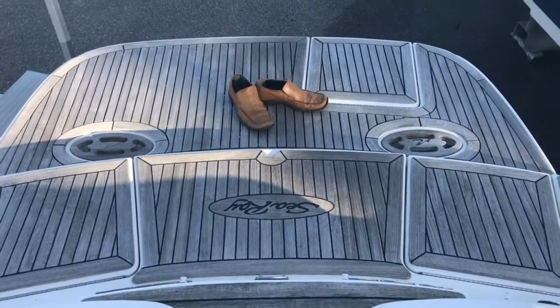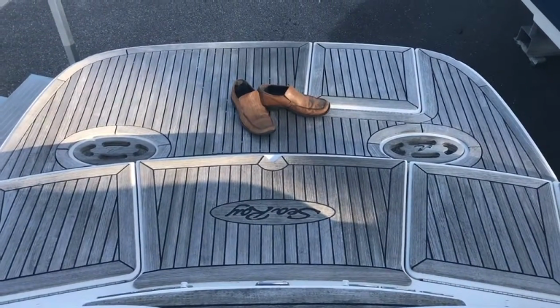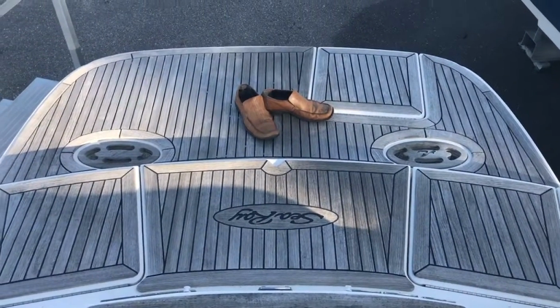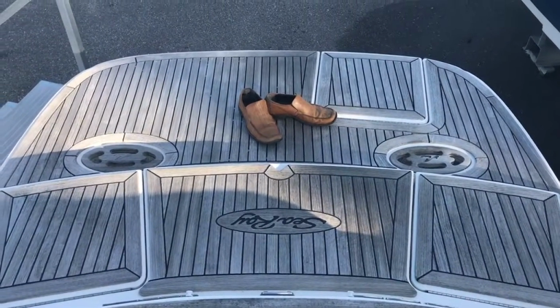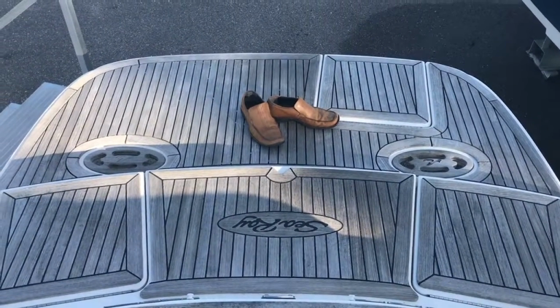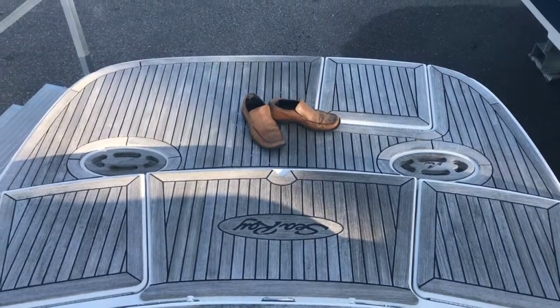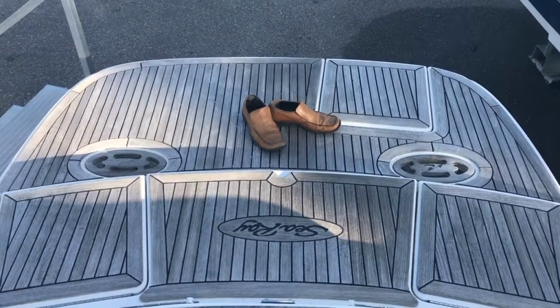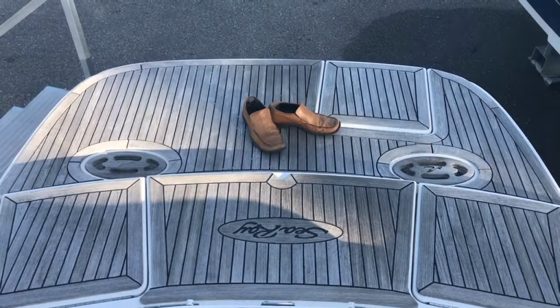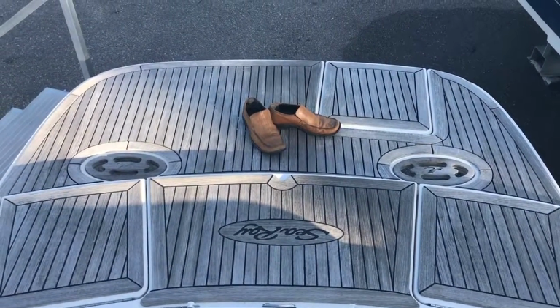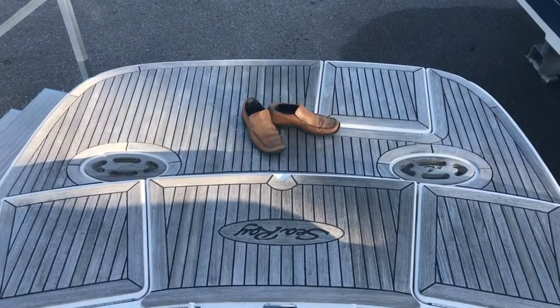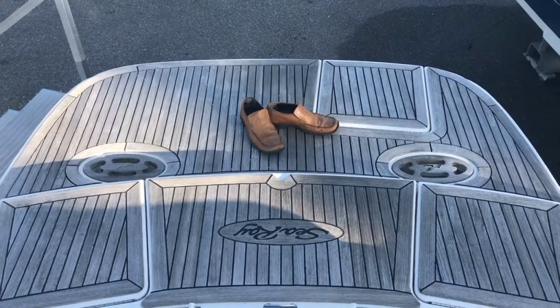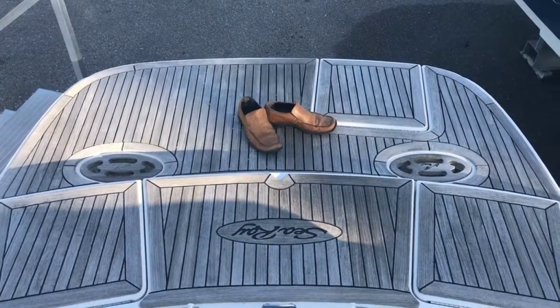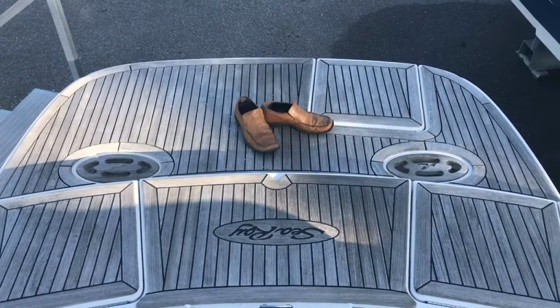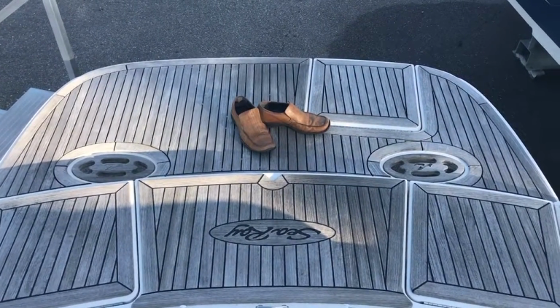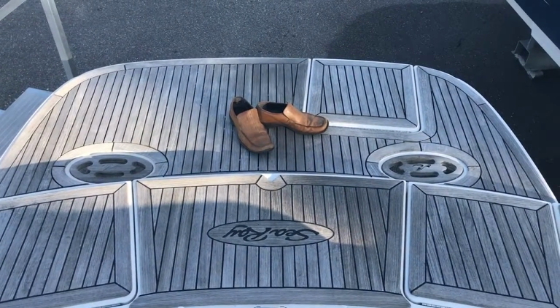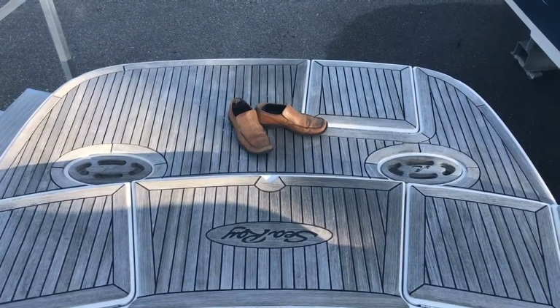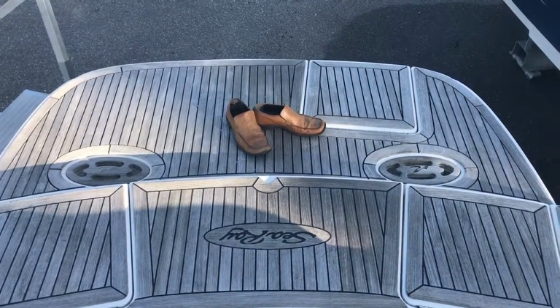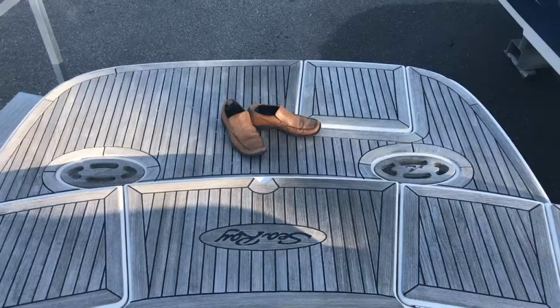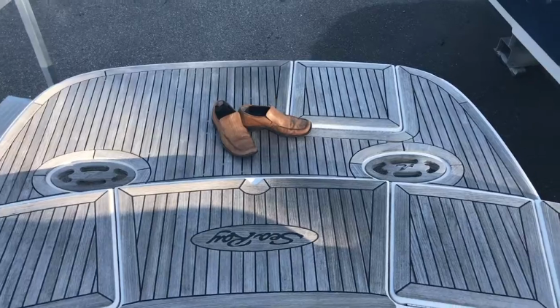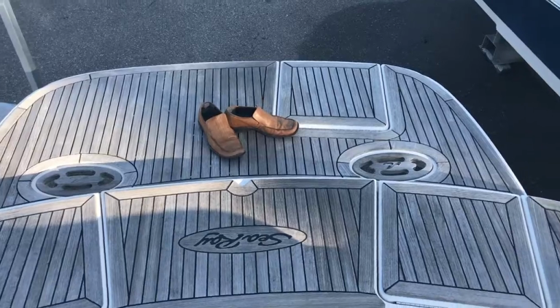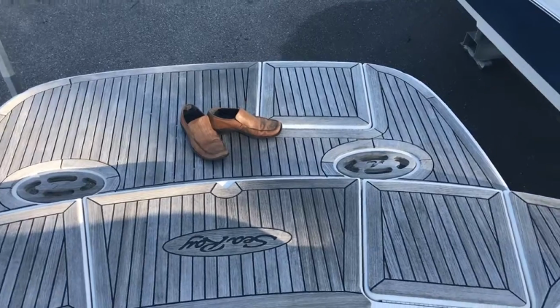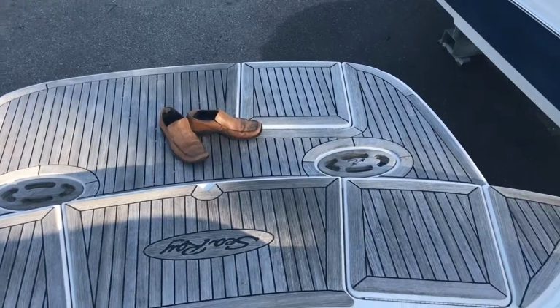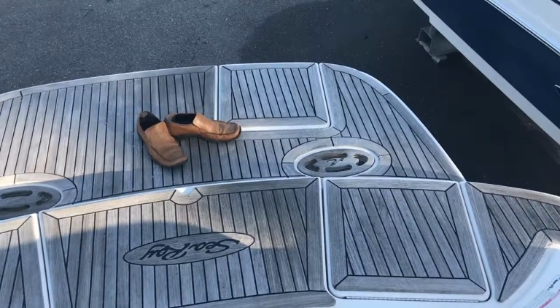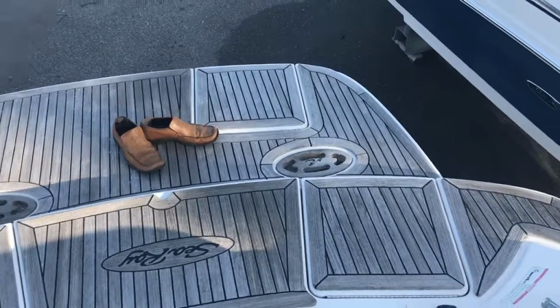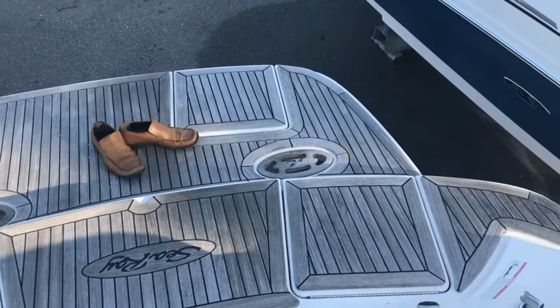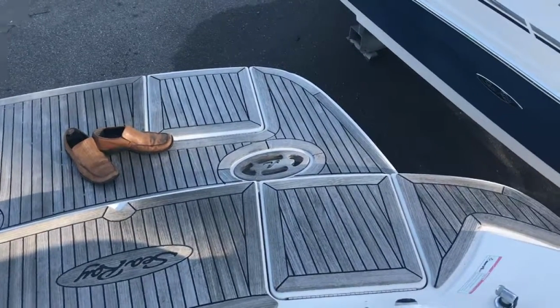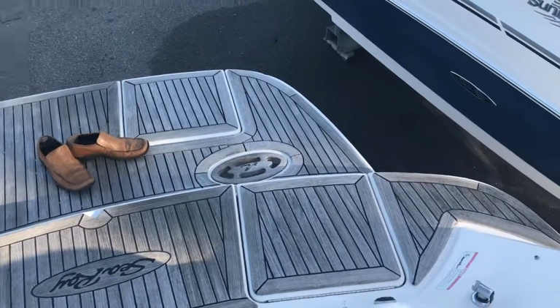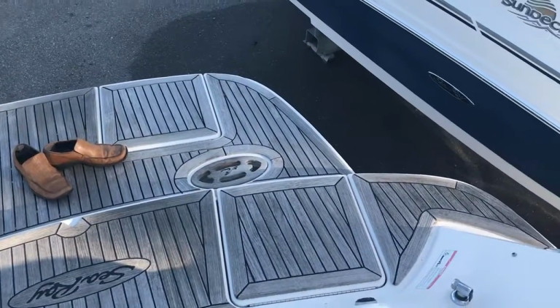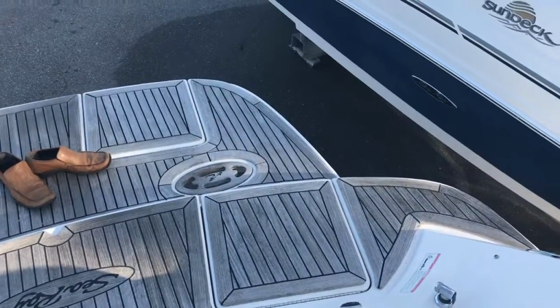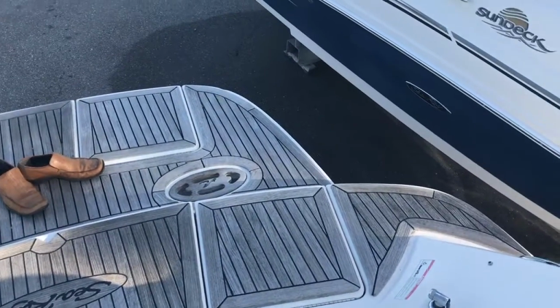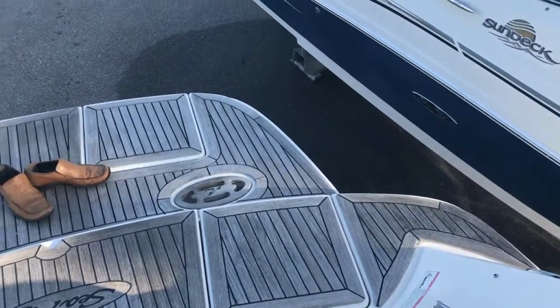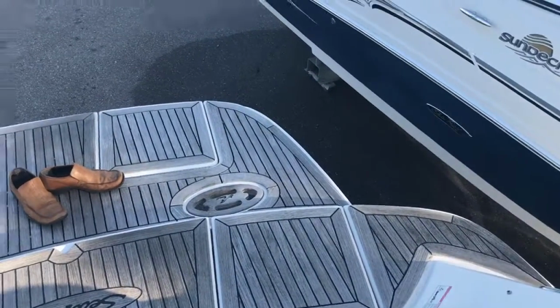Very nice teak swing platform, and this boat does have the extended platform.